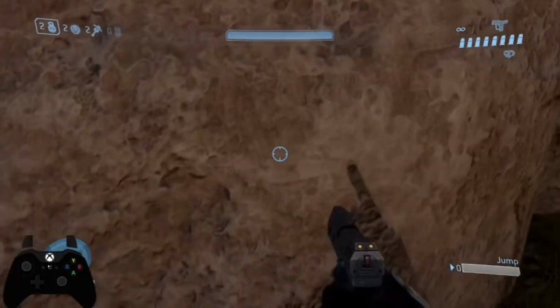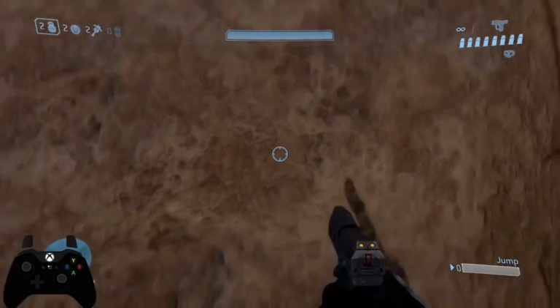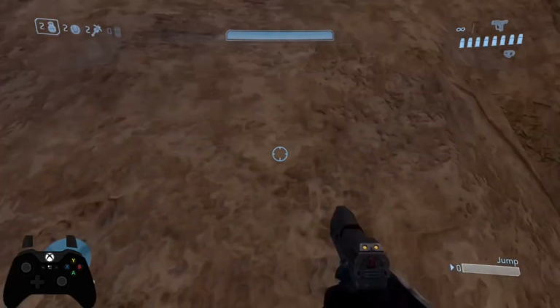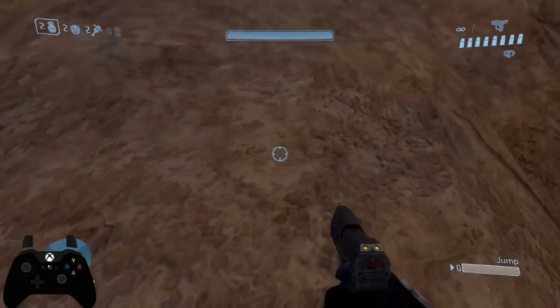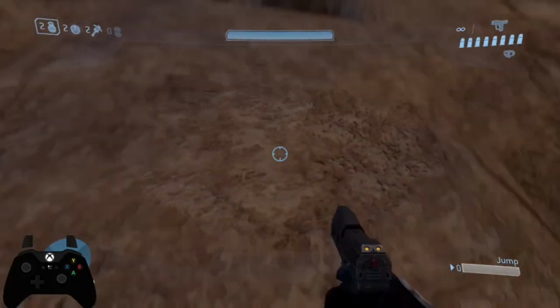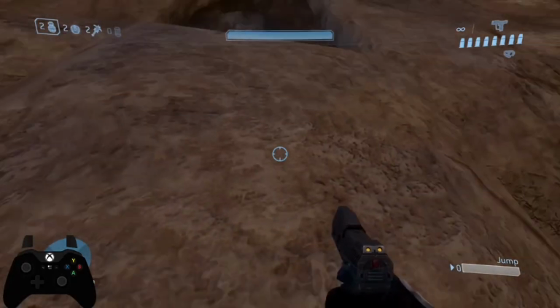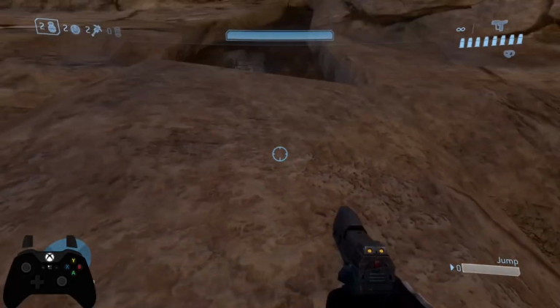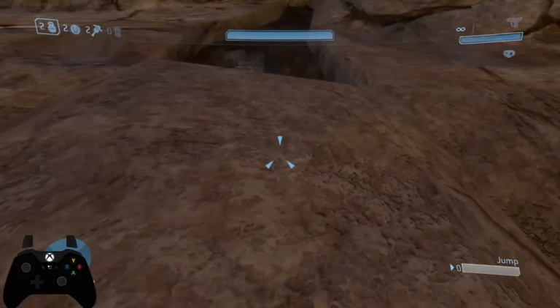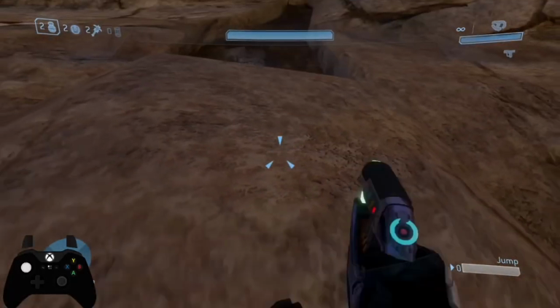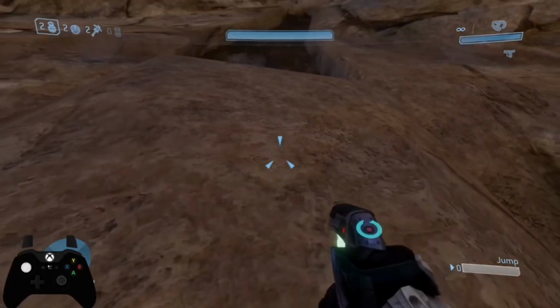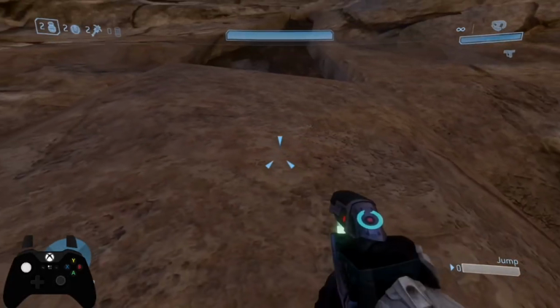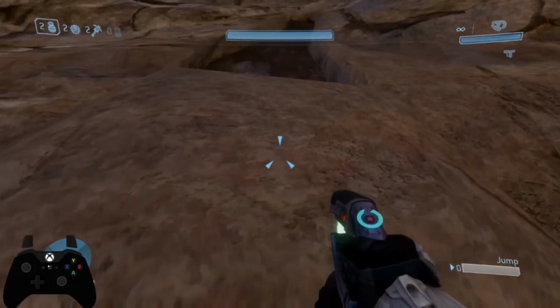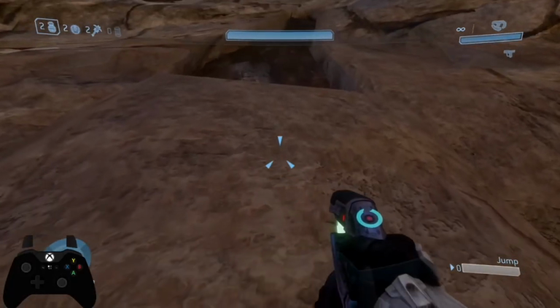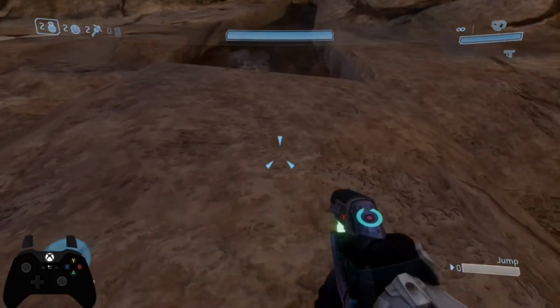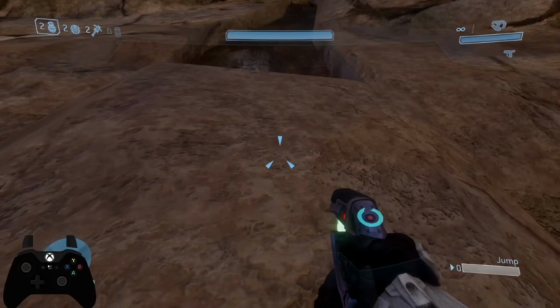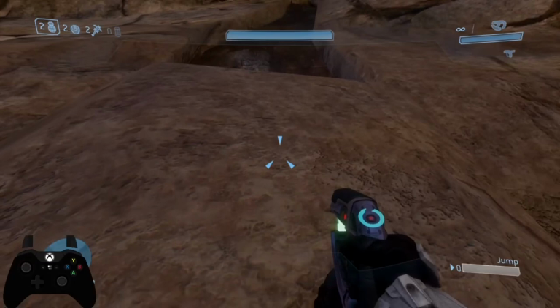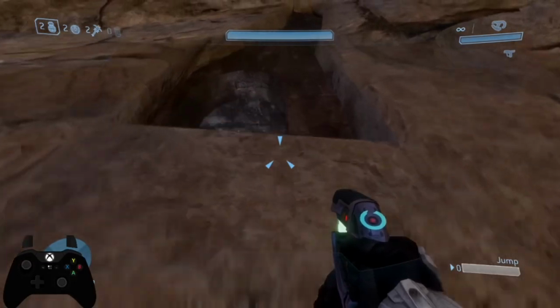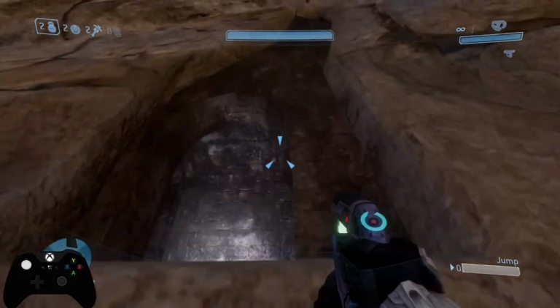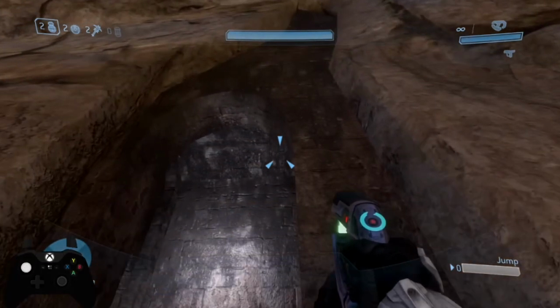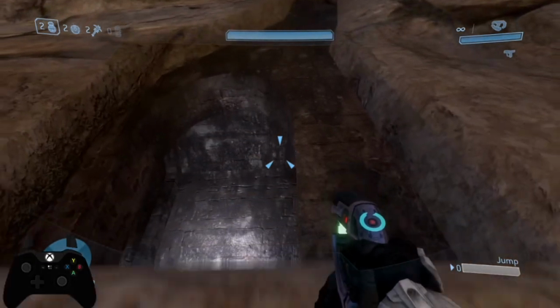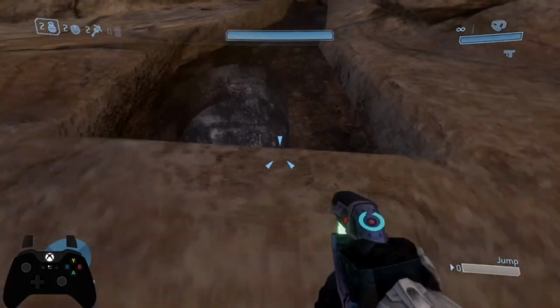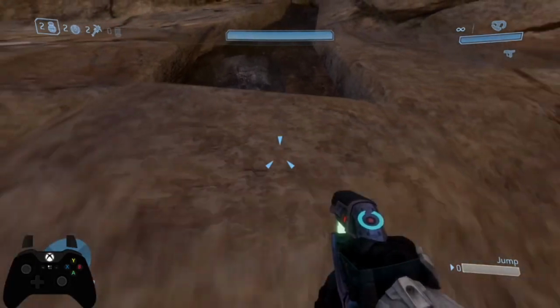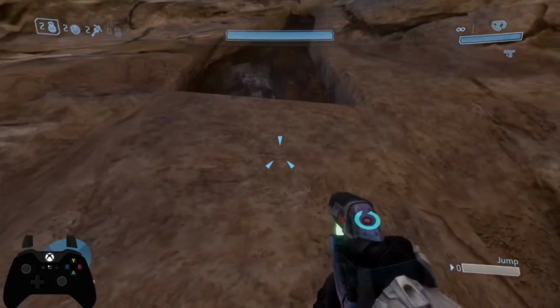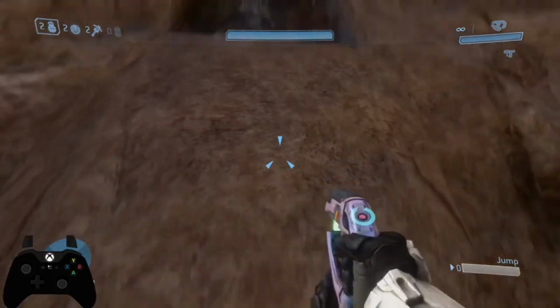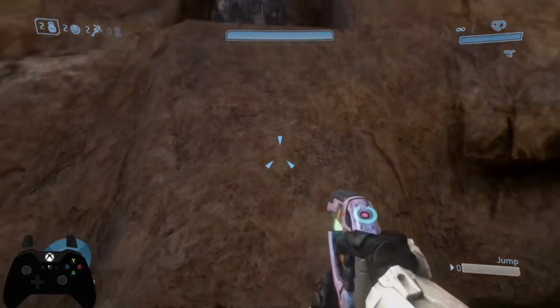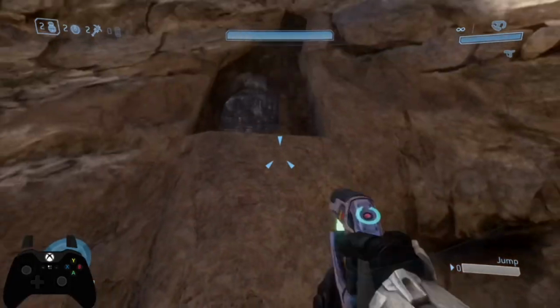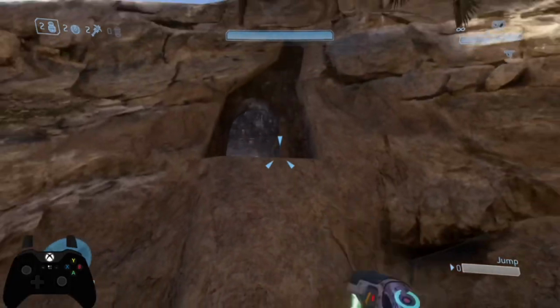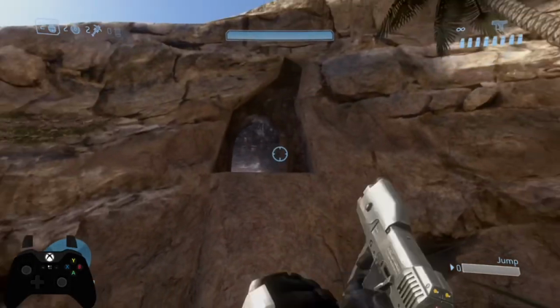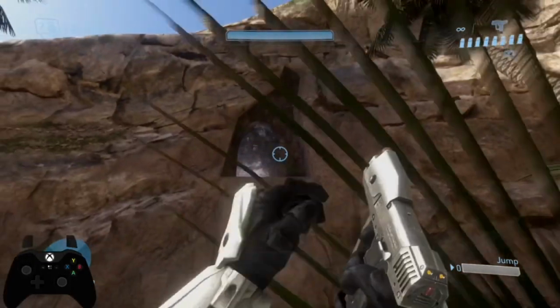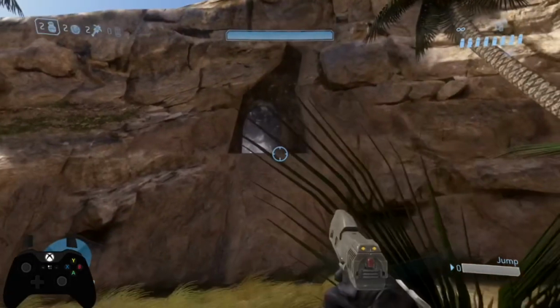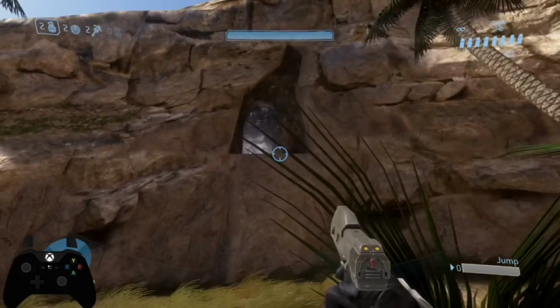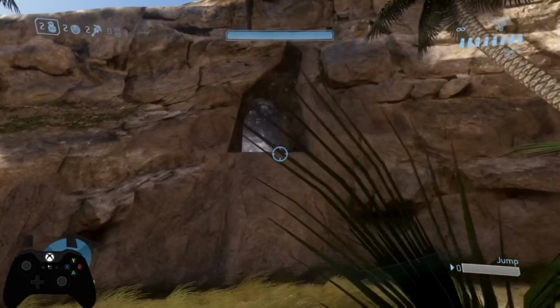Now once you run towards this wall and you jump, you want to hold crouch immediately and it will allow you to glide upwards because the wall is sloped.